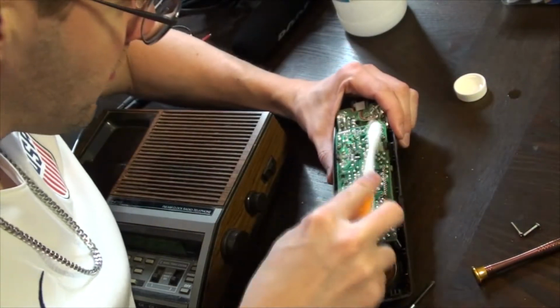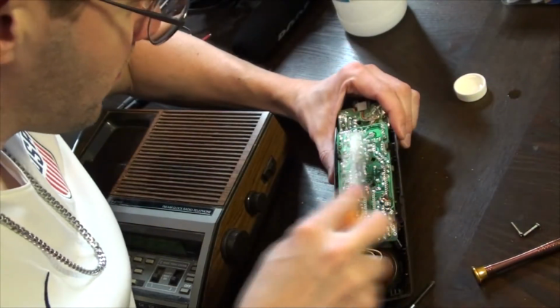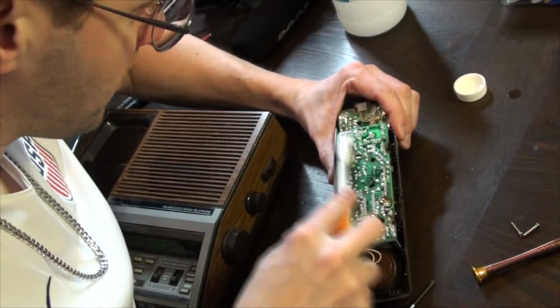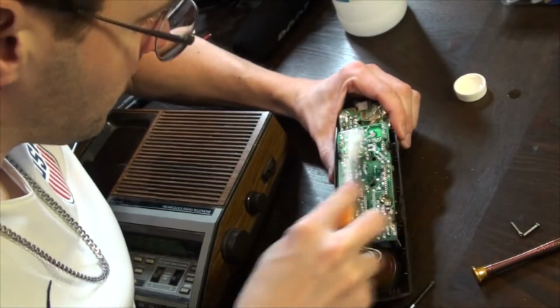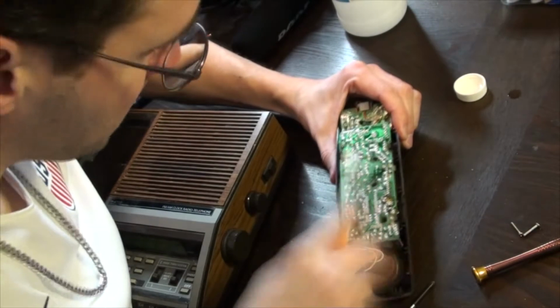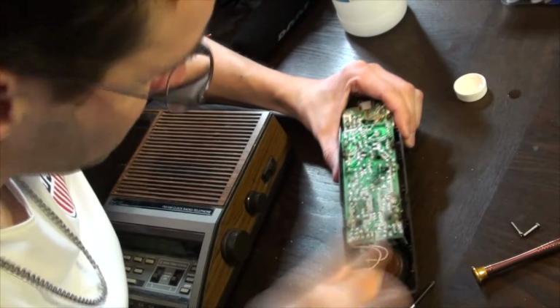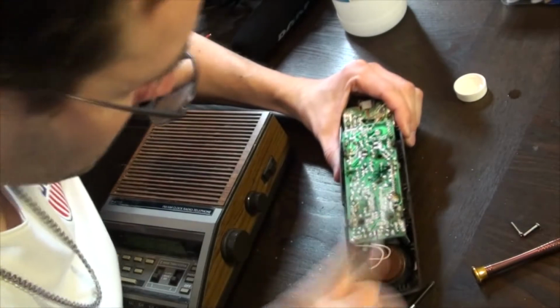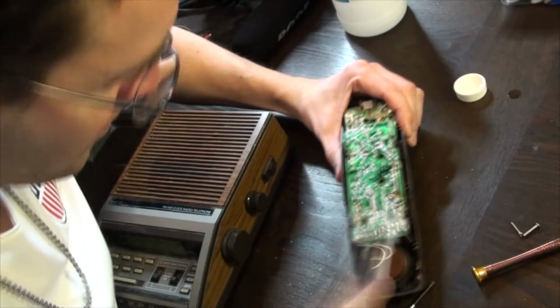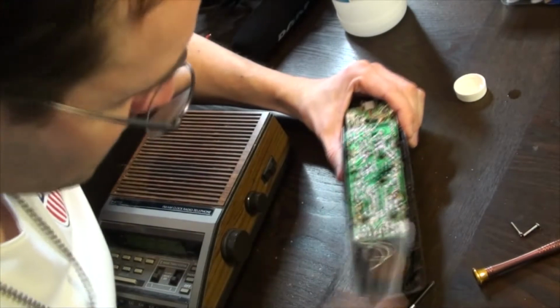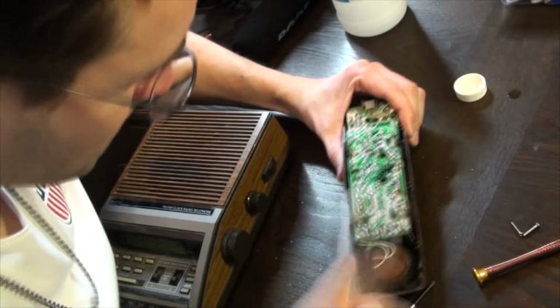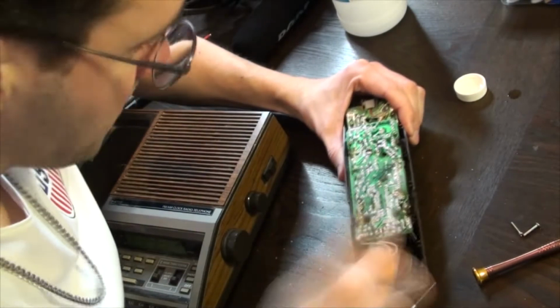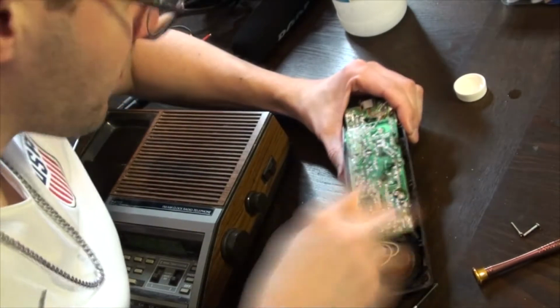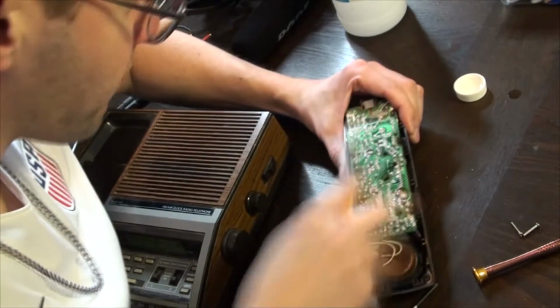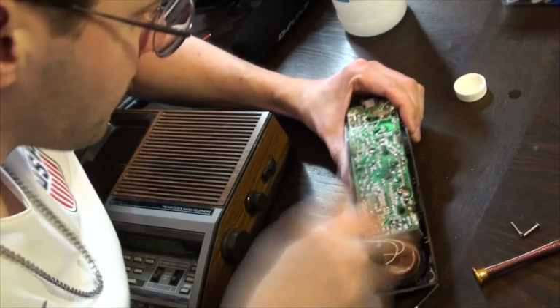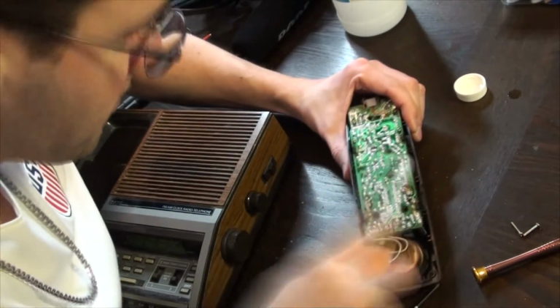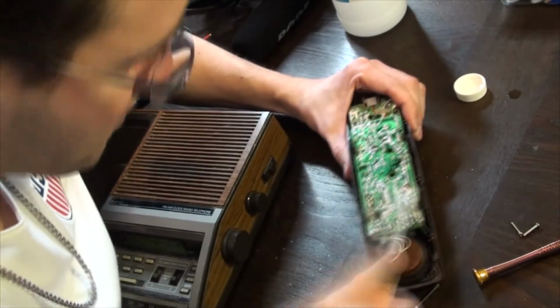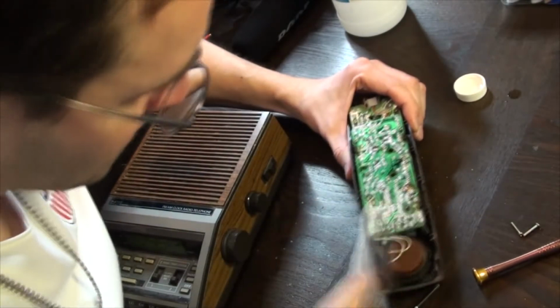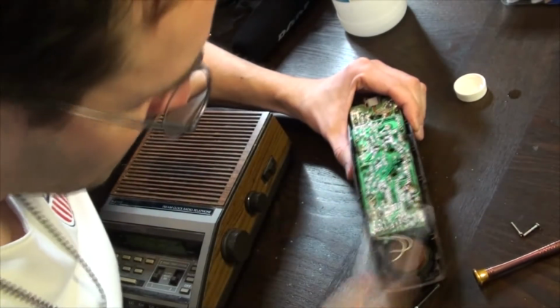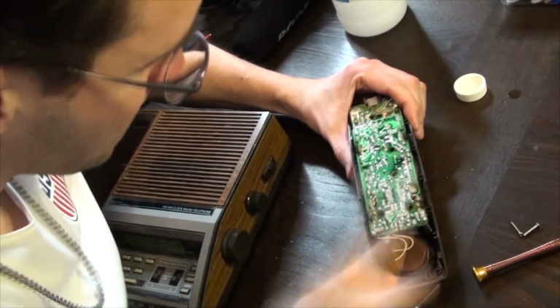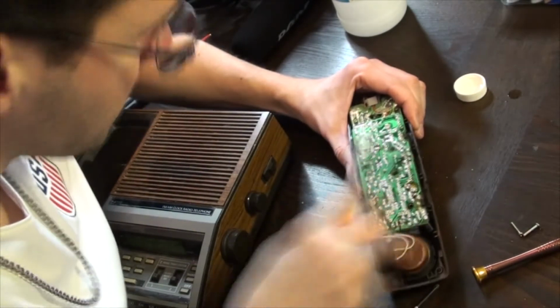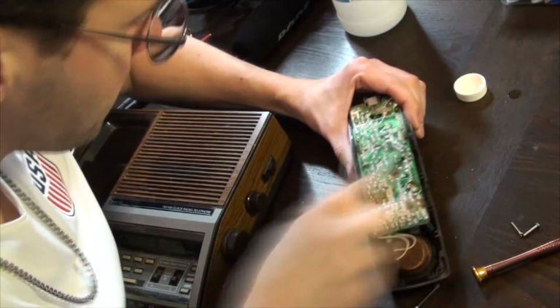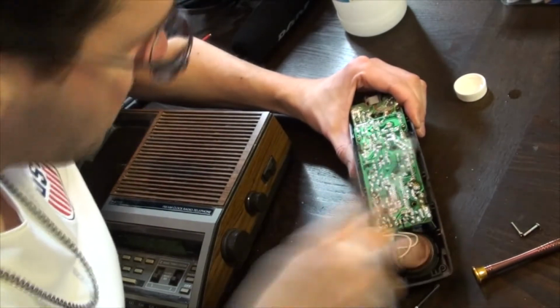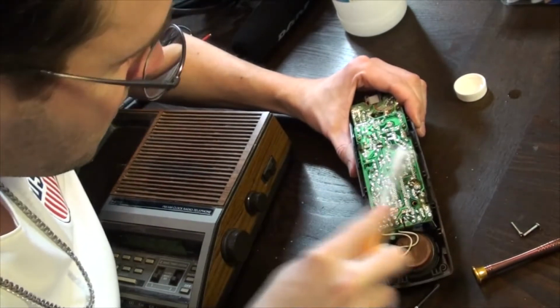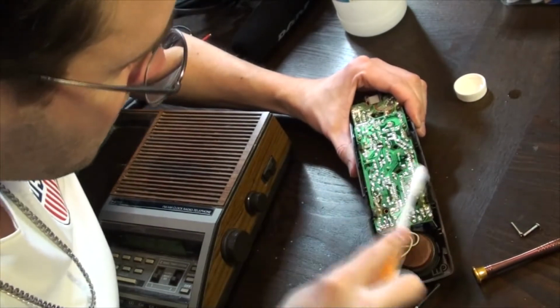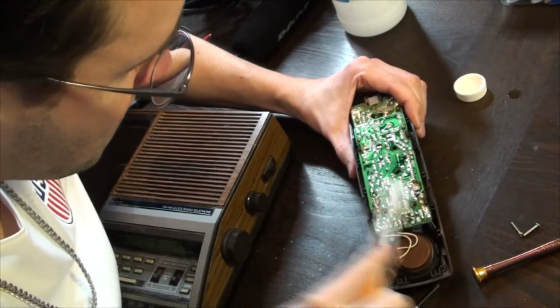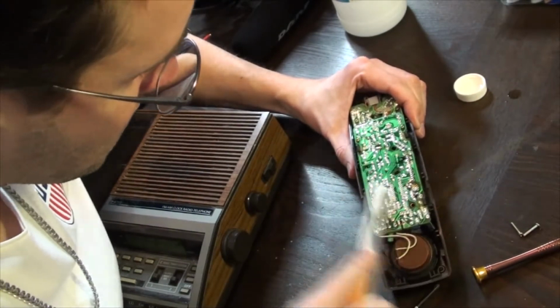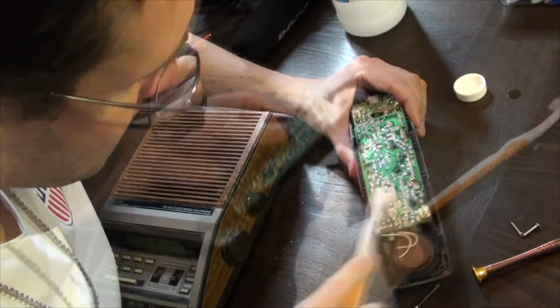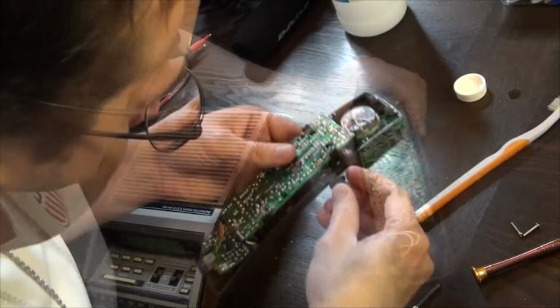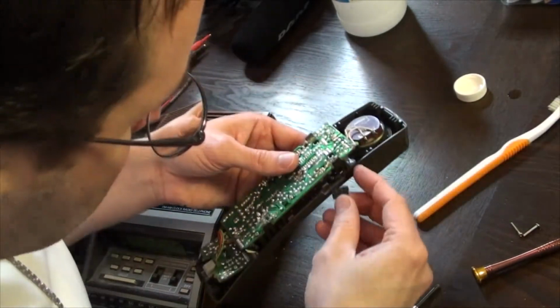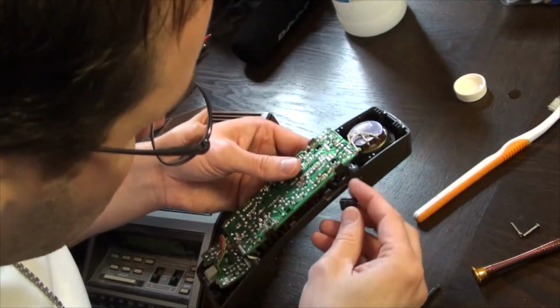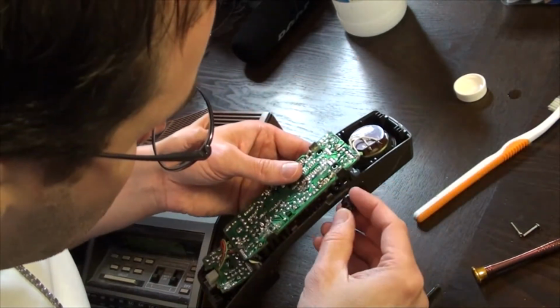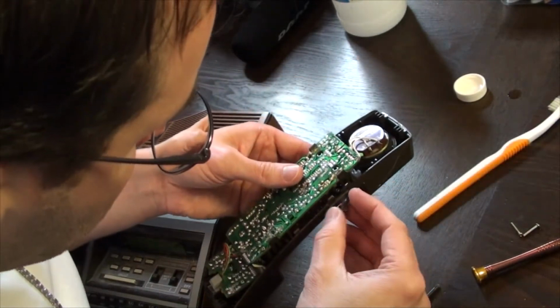As long as we have it apart, let's brush the PCB with 91% isopropyl alcohol.